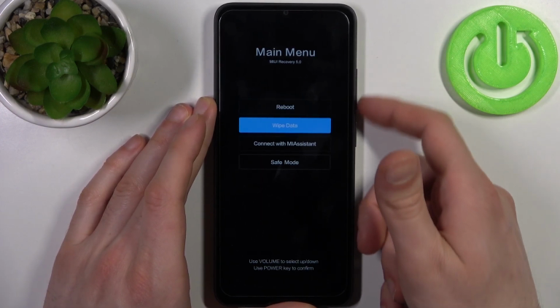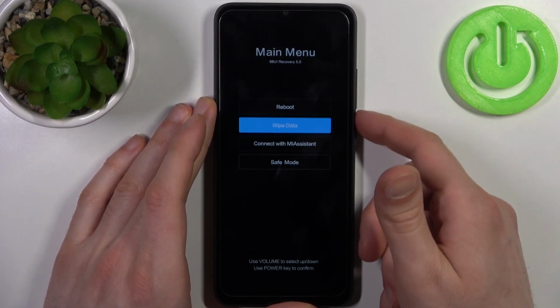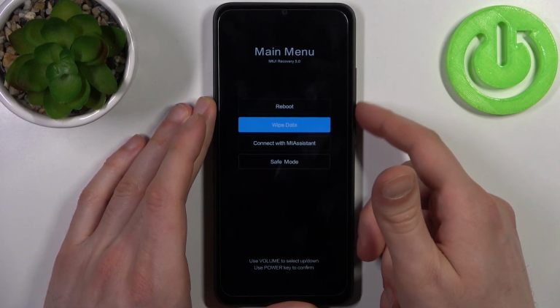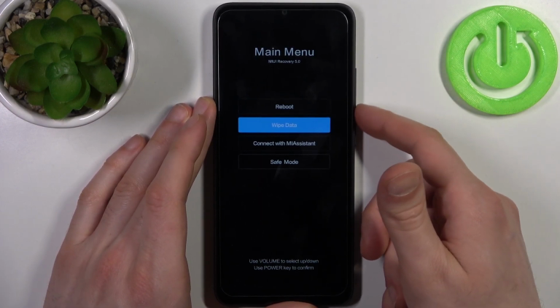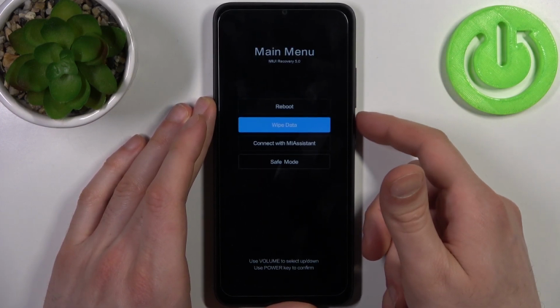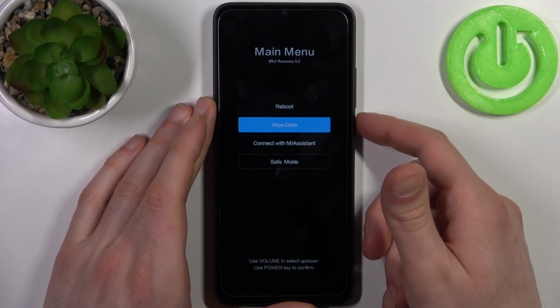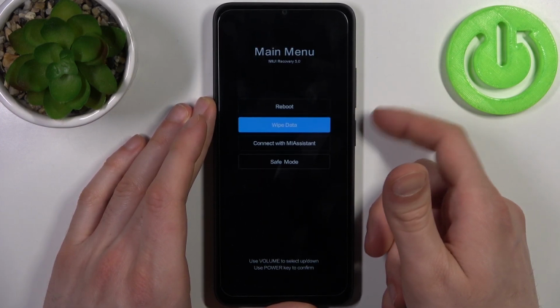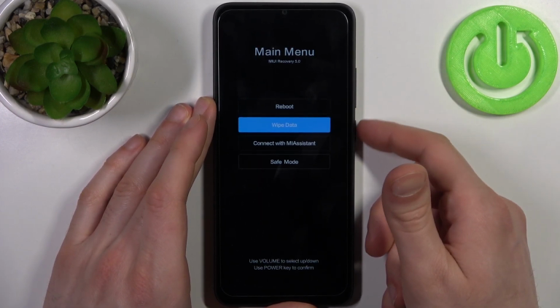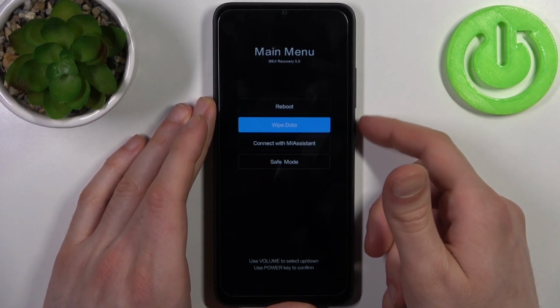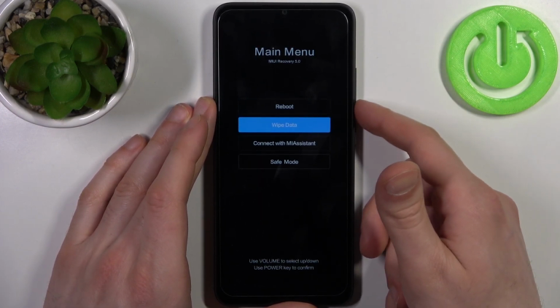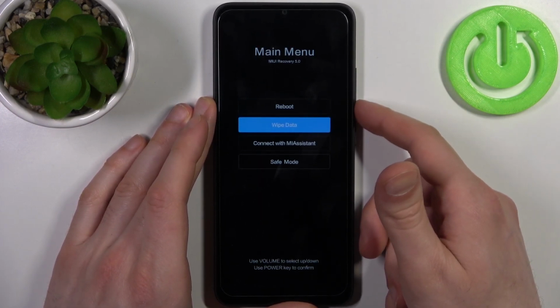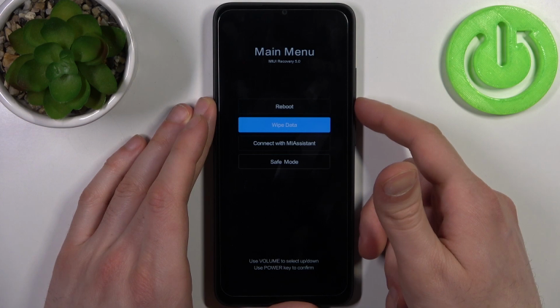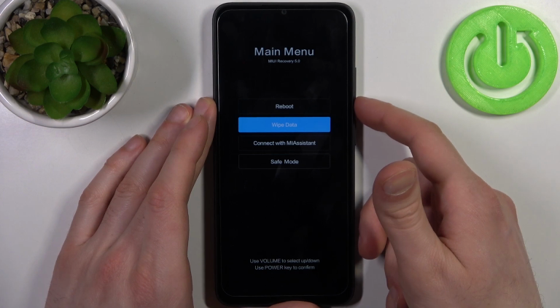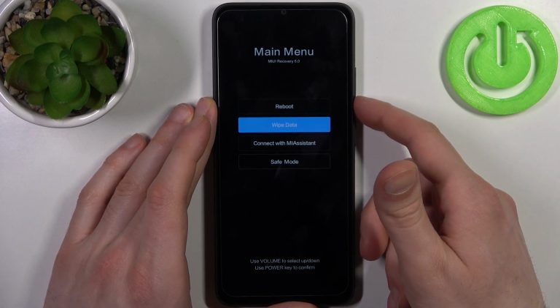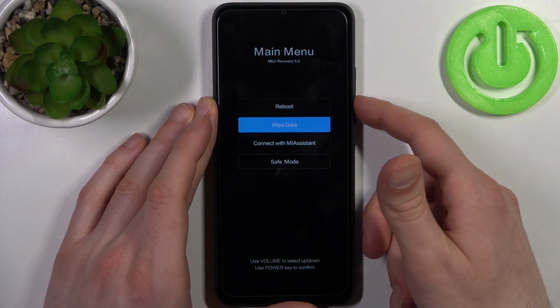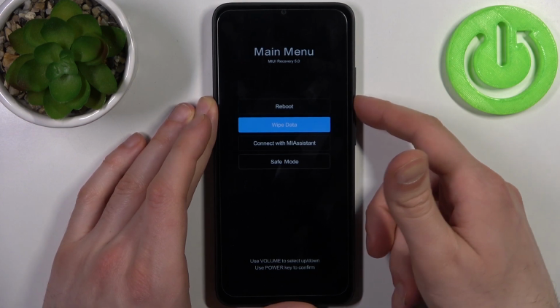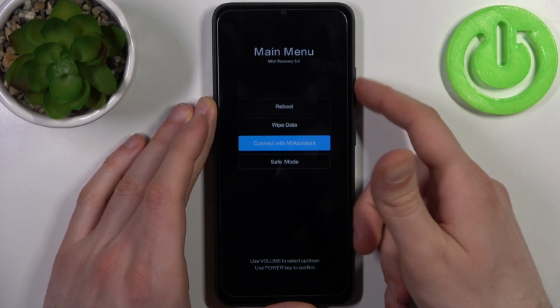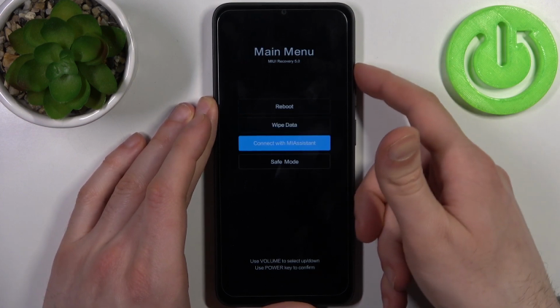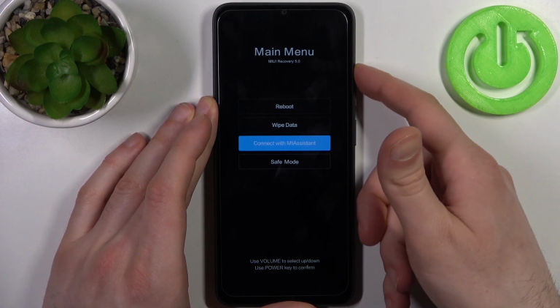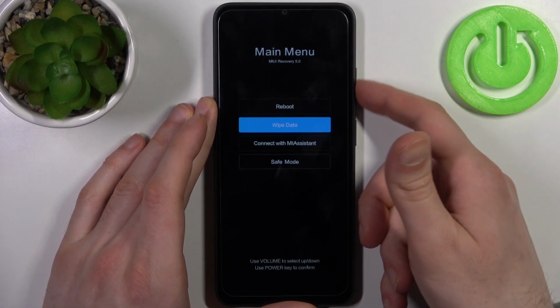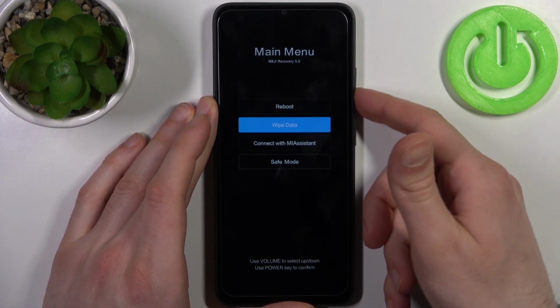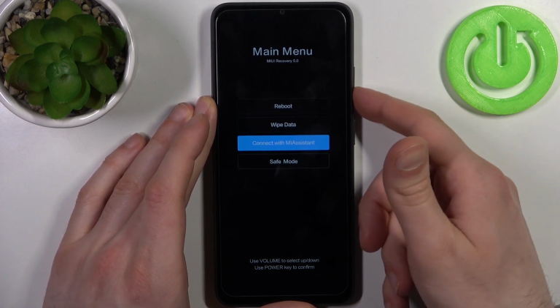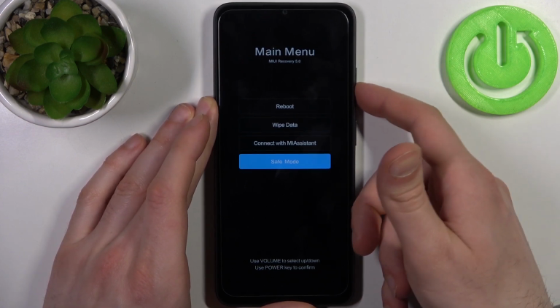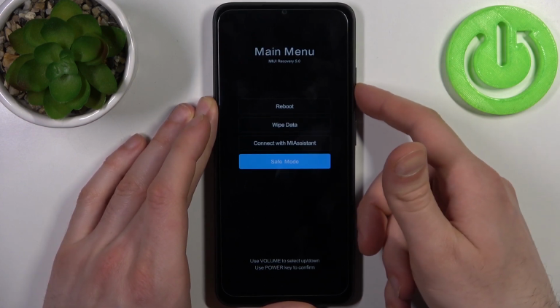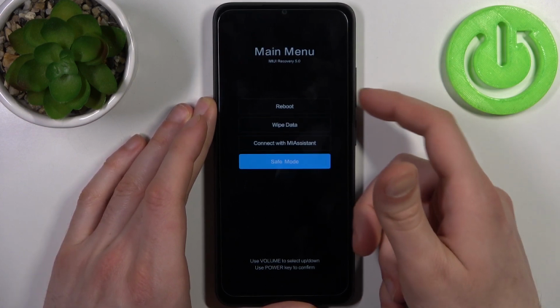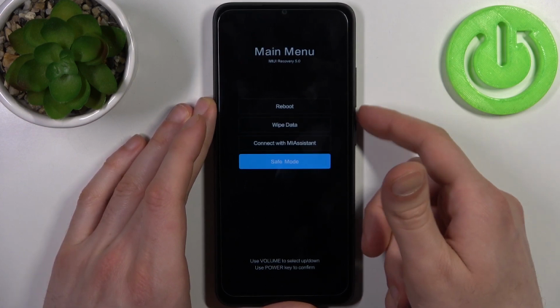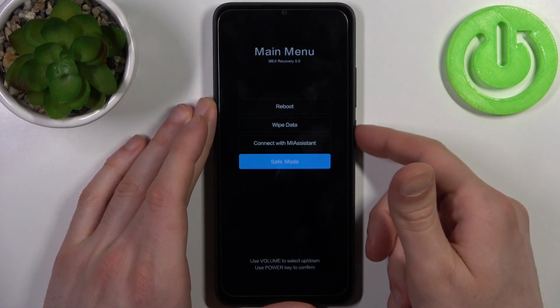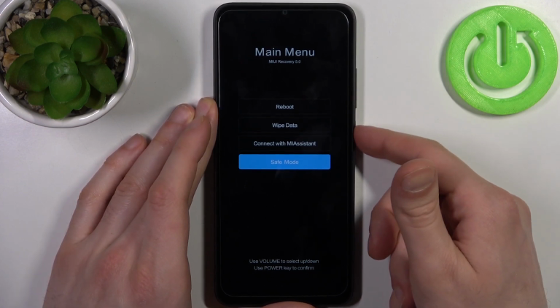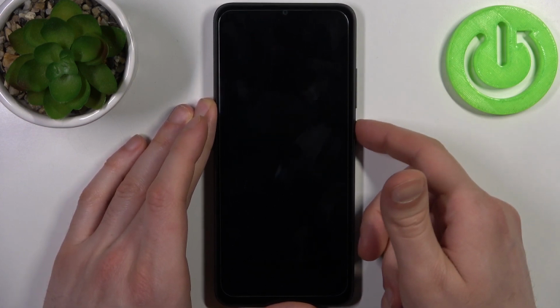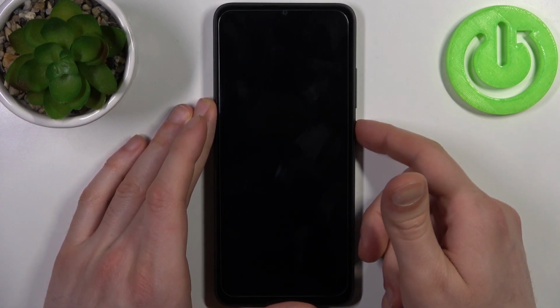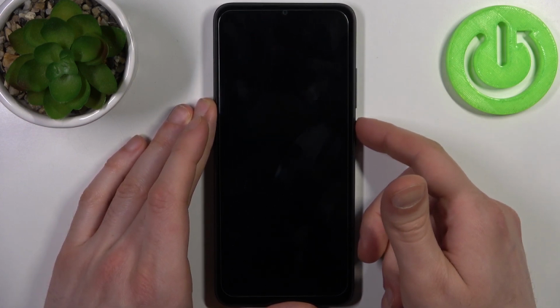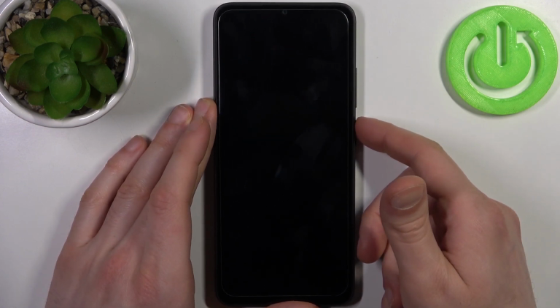In the following menu, using the volume keys you can navigate, and using the power key you can select. You have to select the last option, which is safe mode.